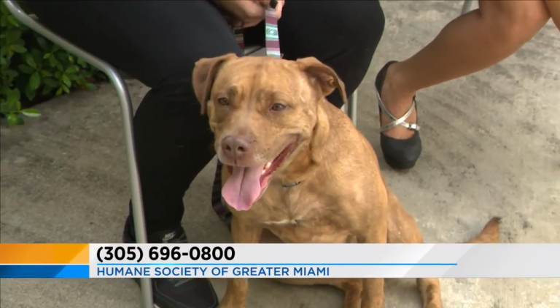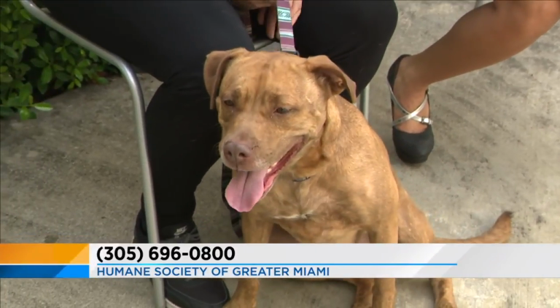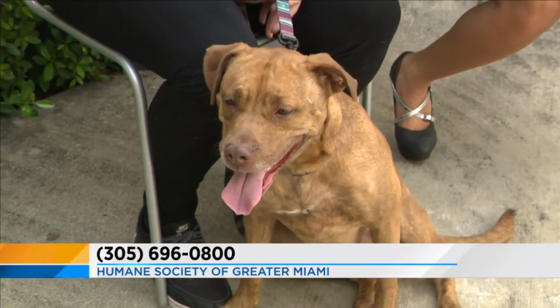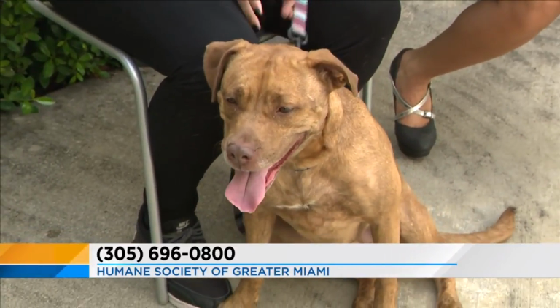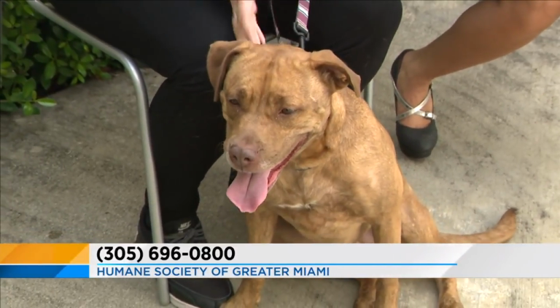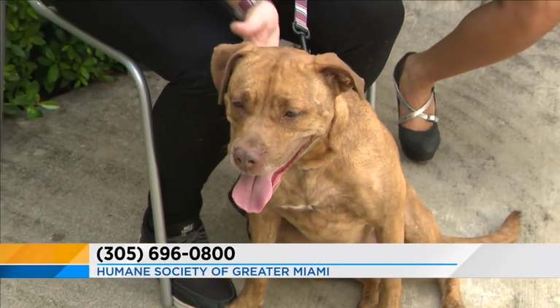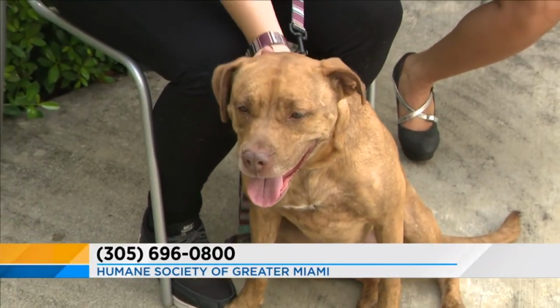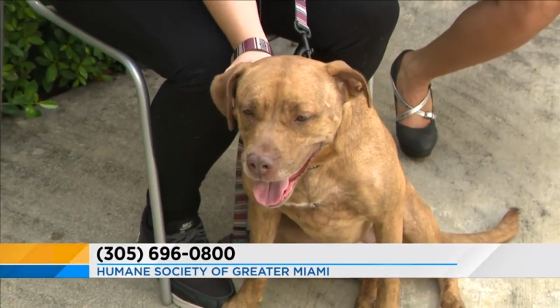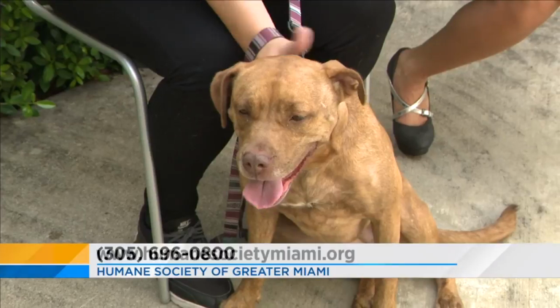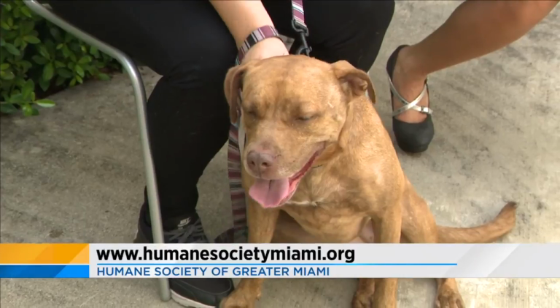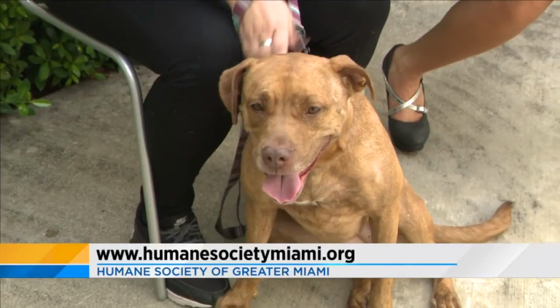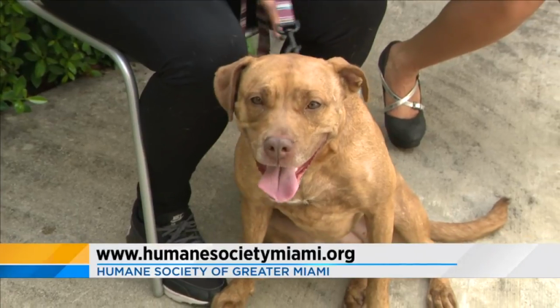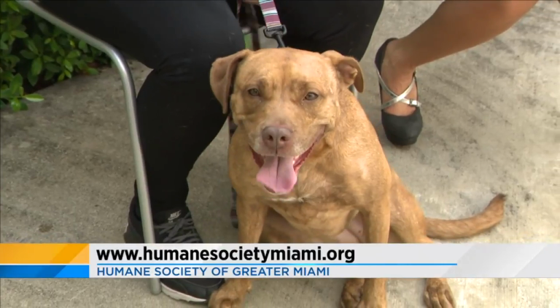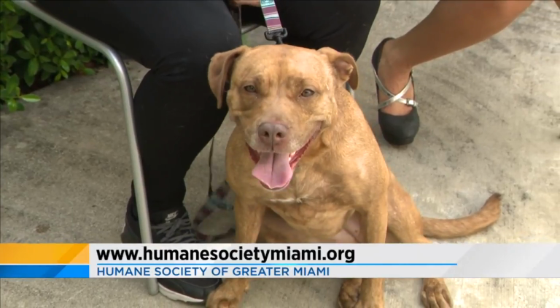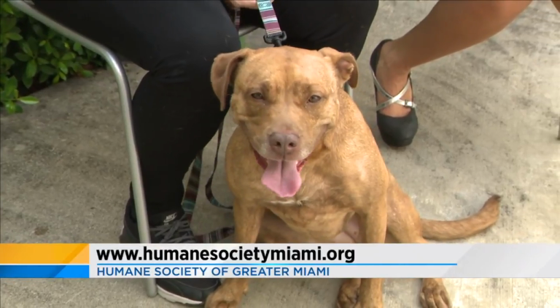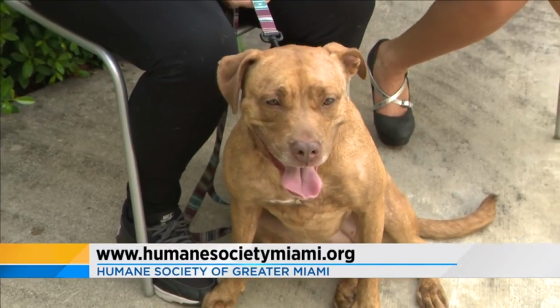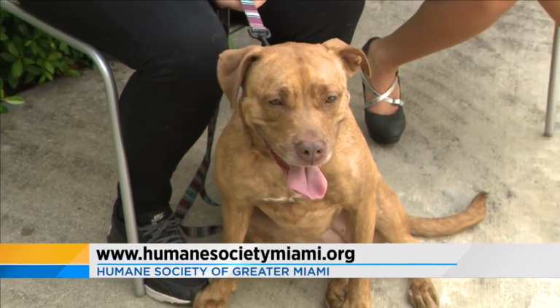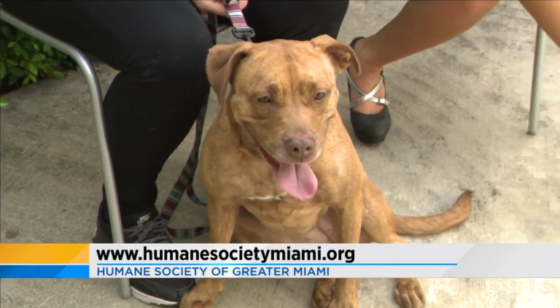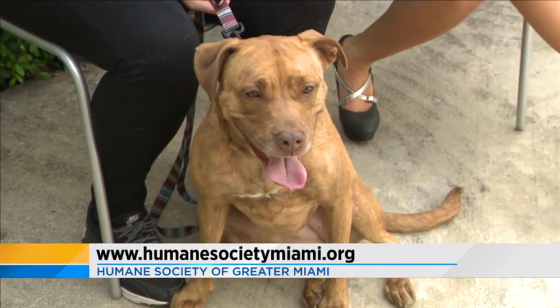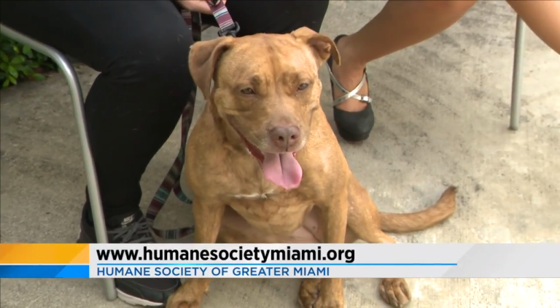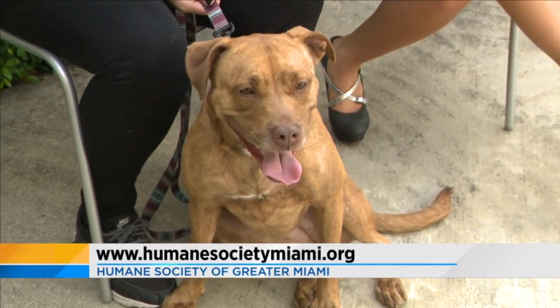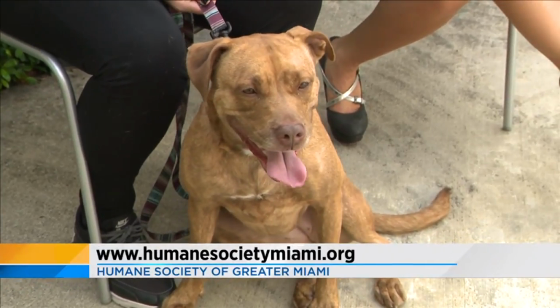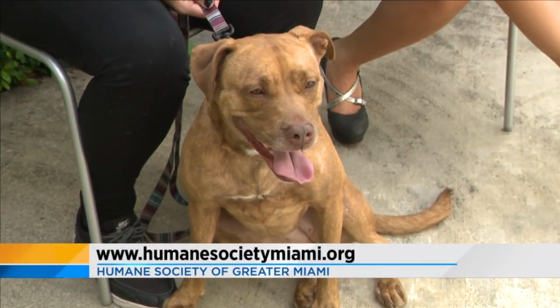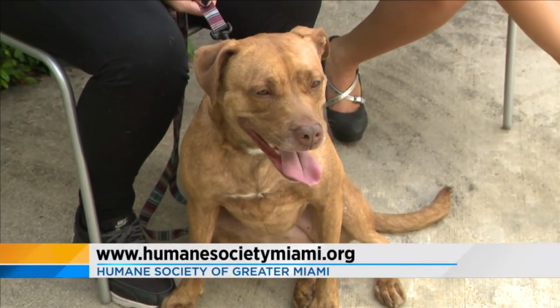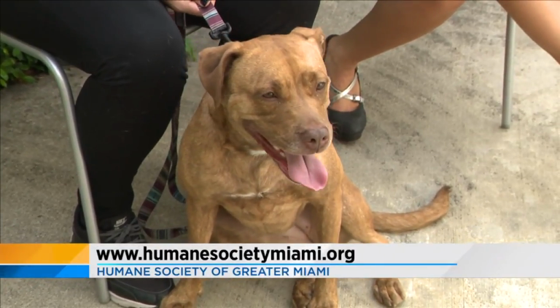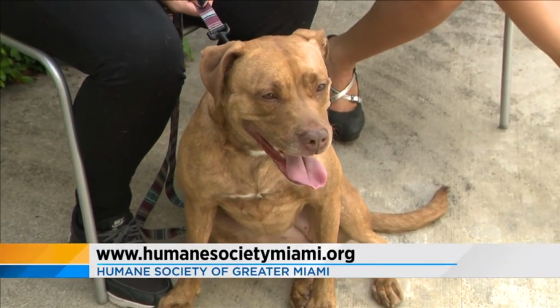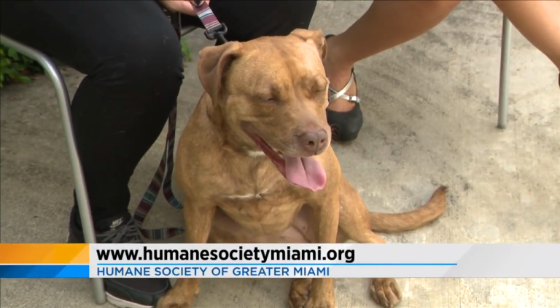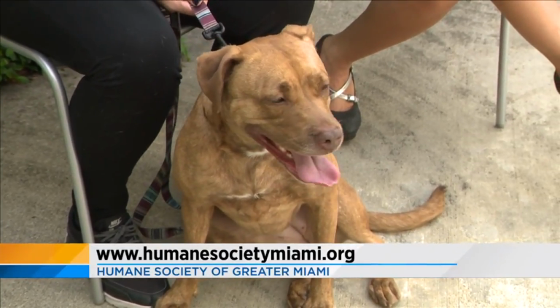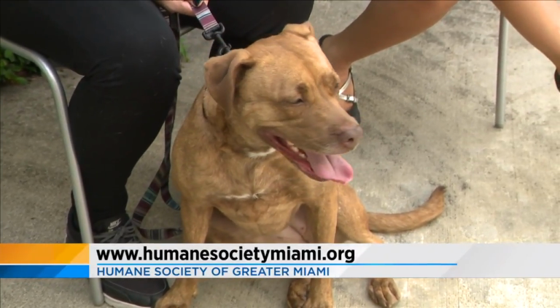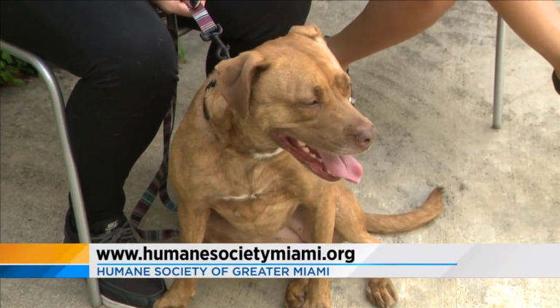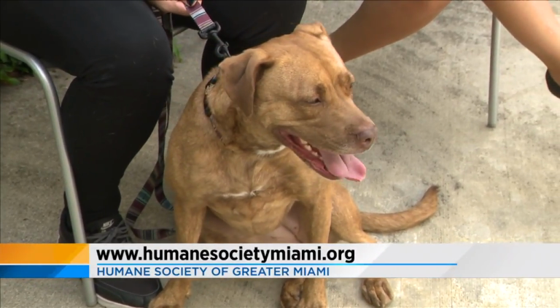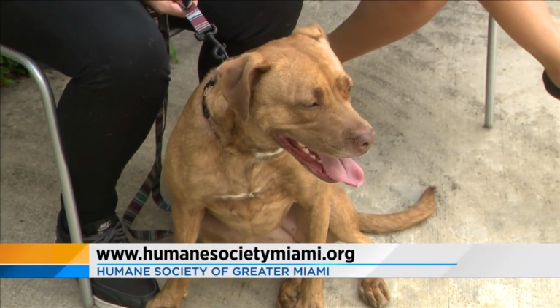Do you see her showing off right now? She's sitting on command. I could see her taking over the couch and cuddling like crazy.